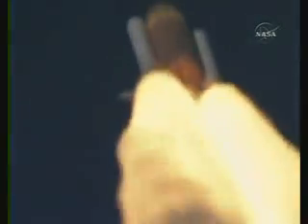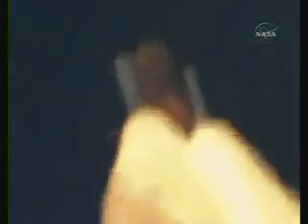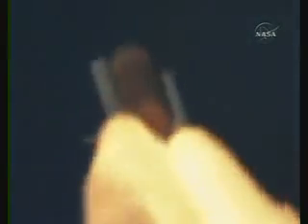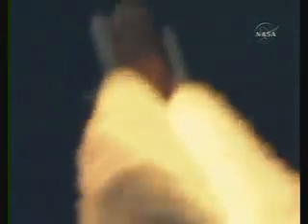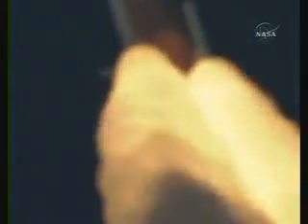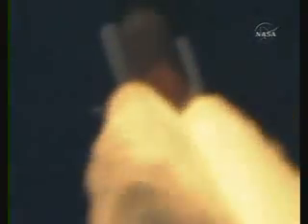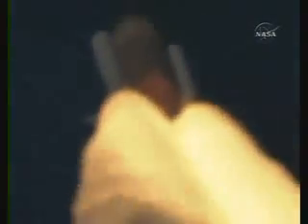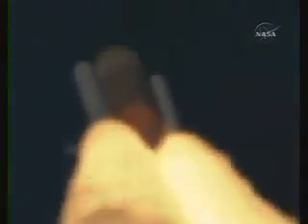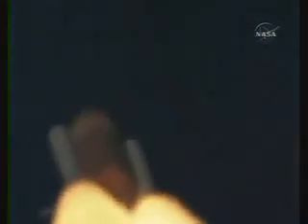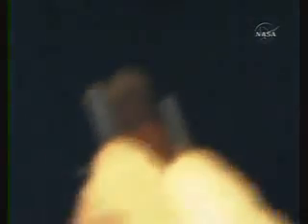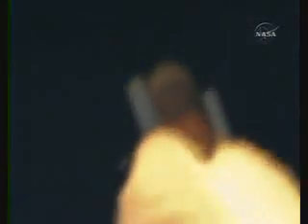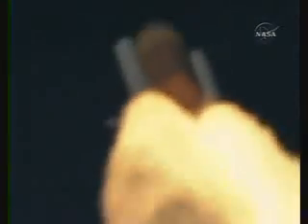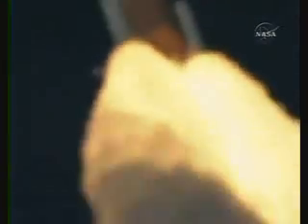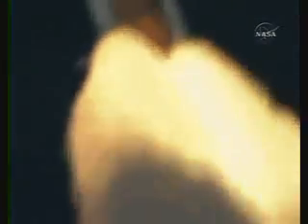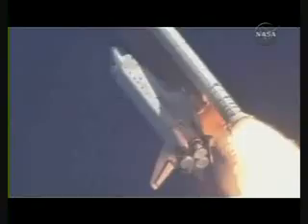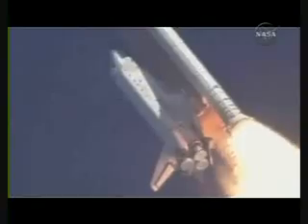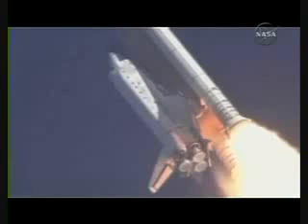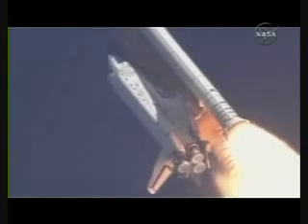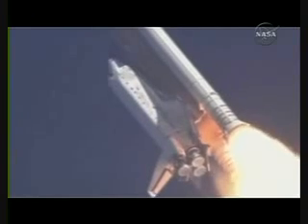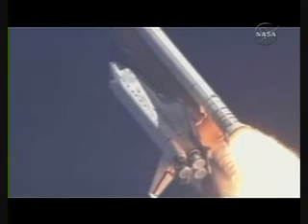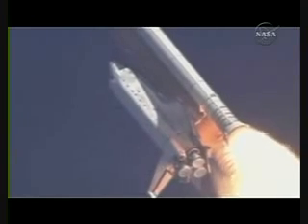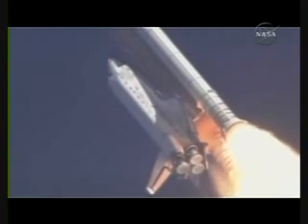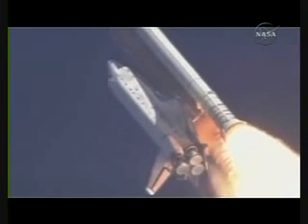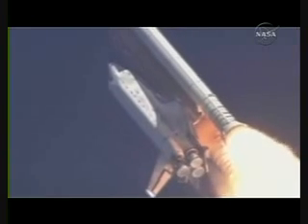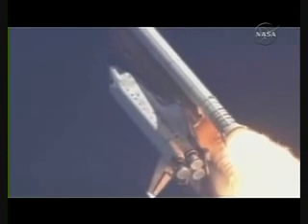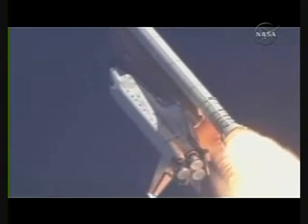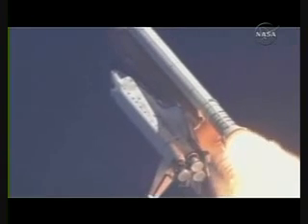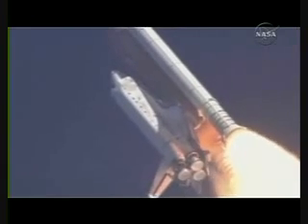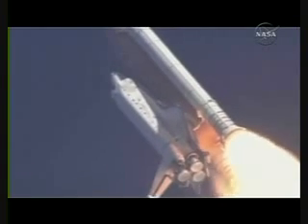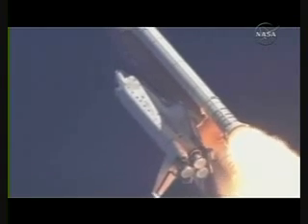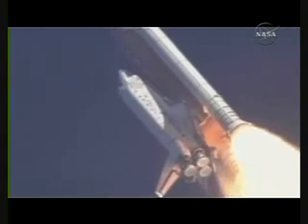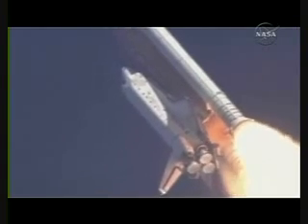Discovery already five miles in altitude, eight and a half miles downrange, traveling almost 1,000 miles an hour.